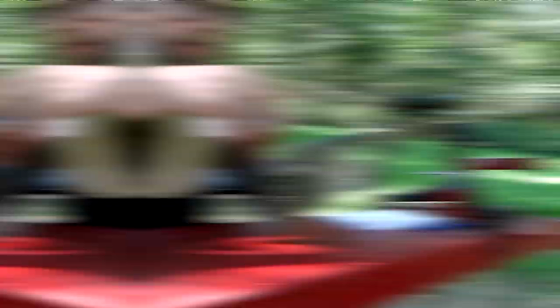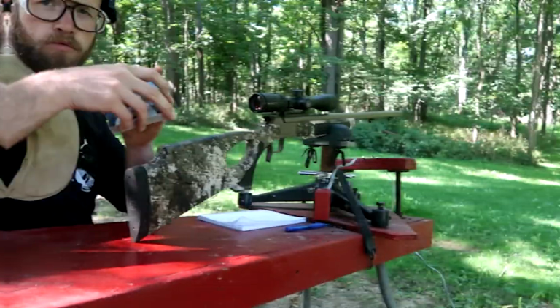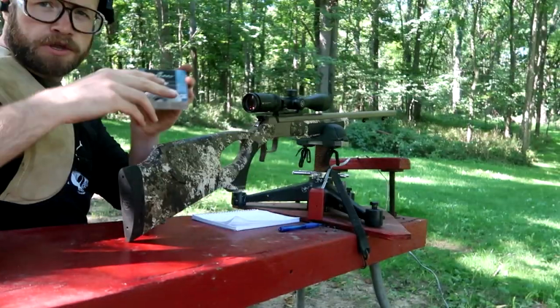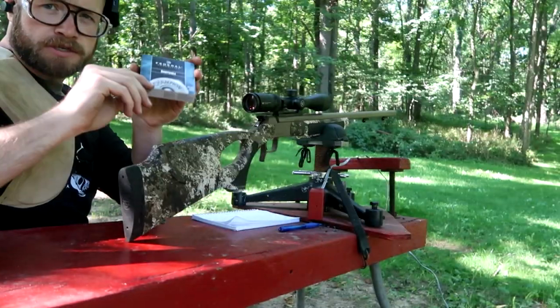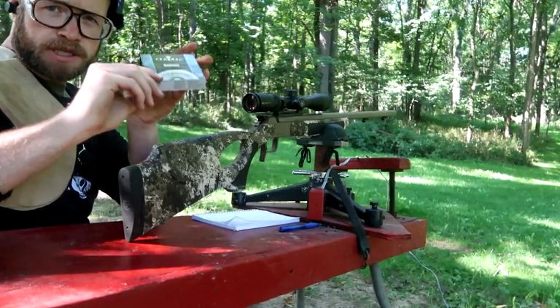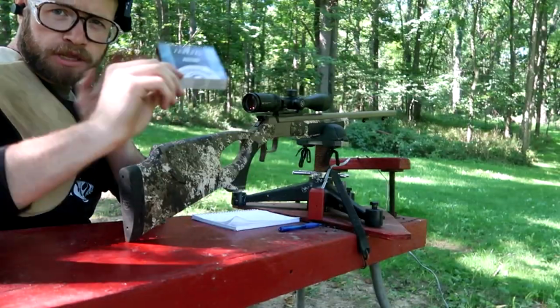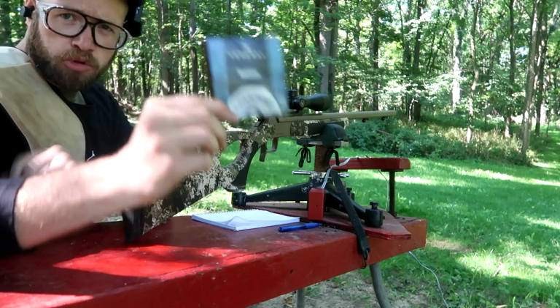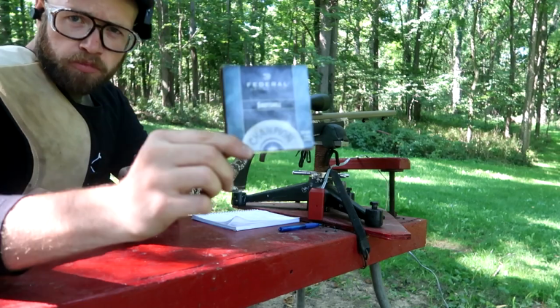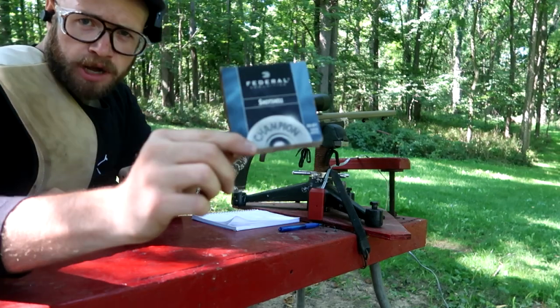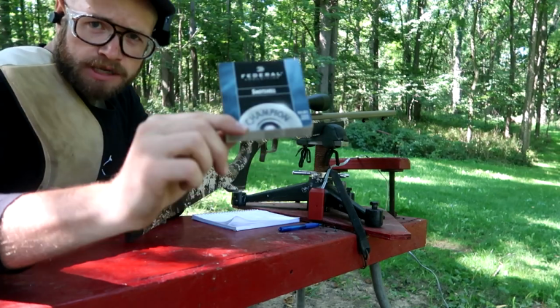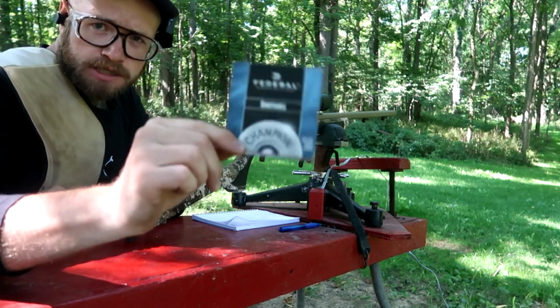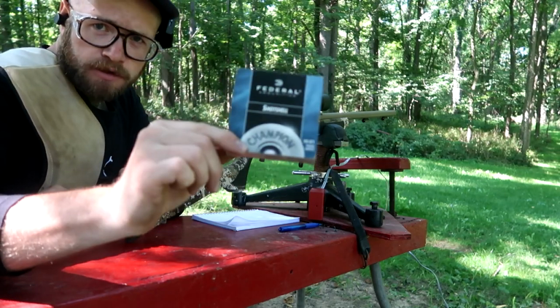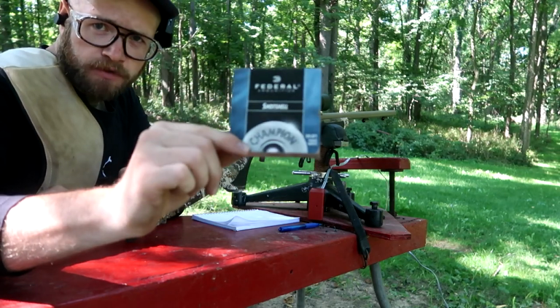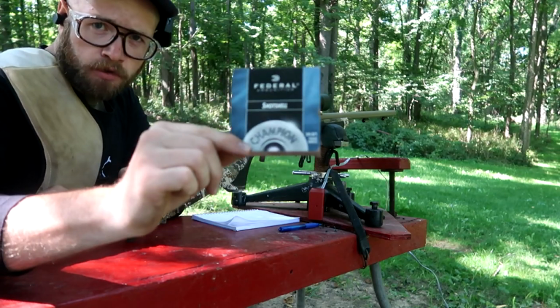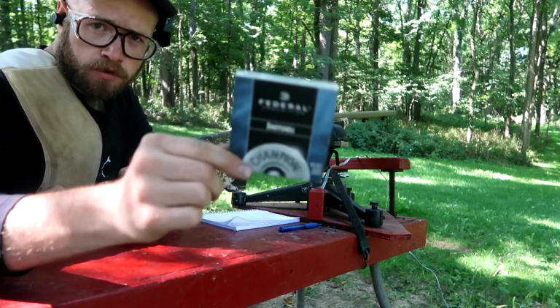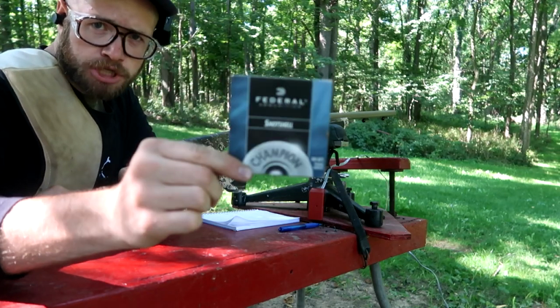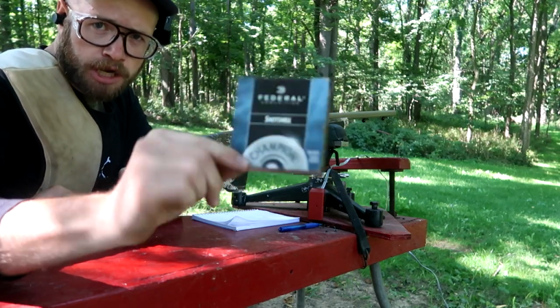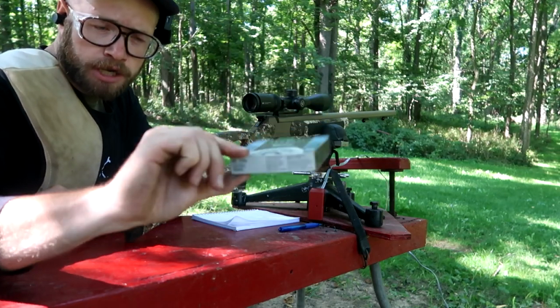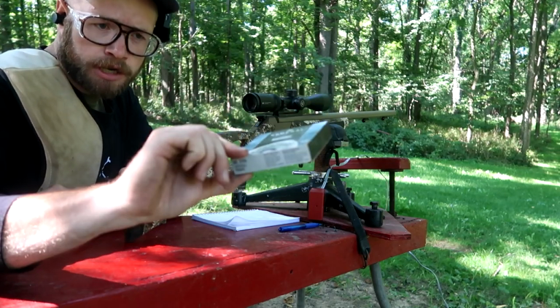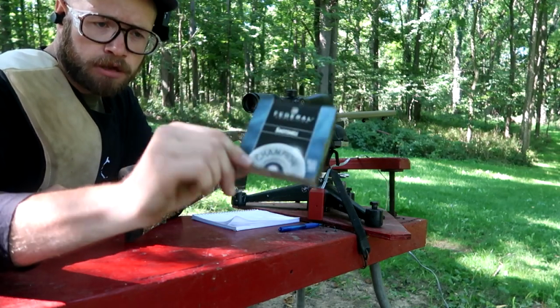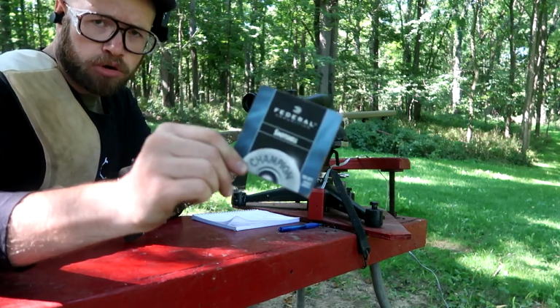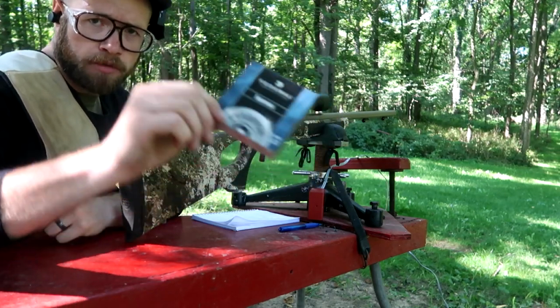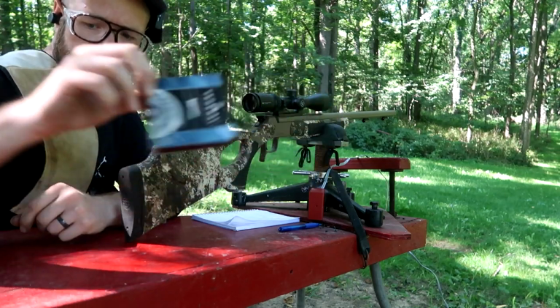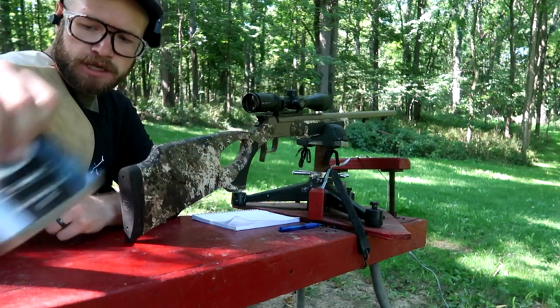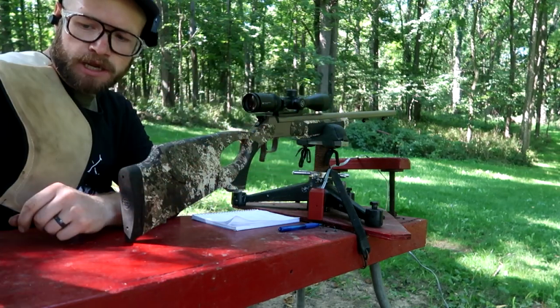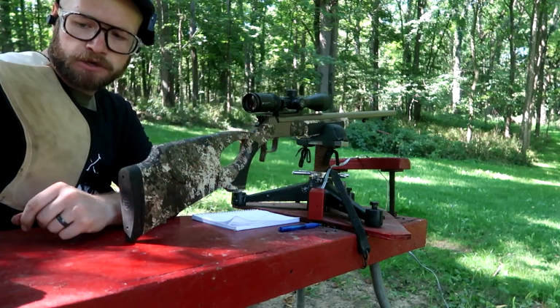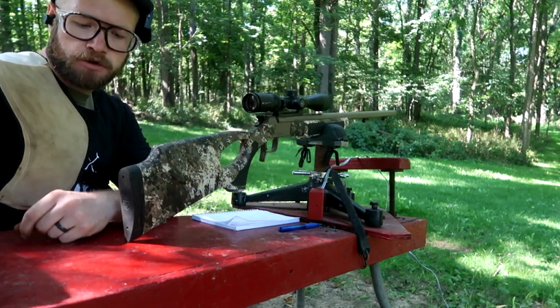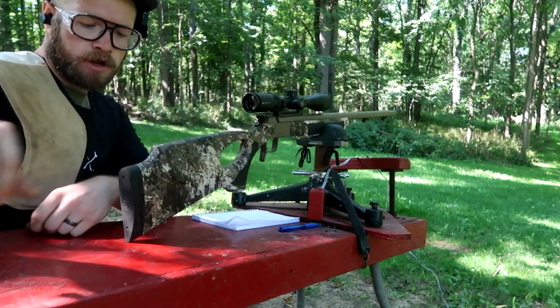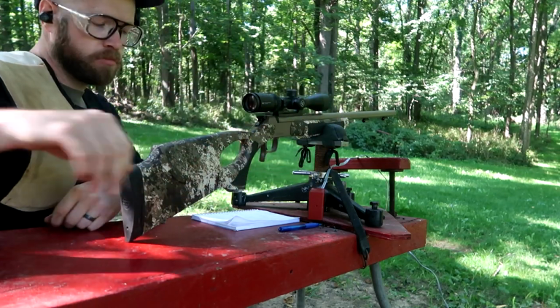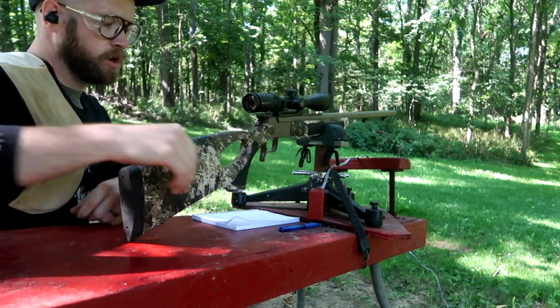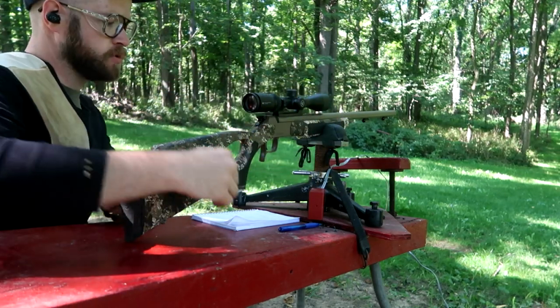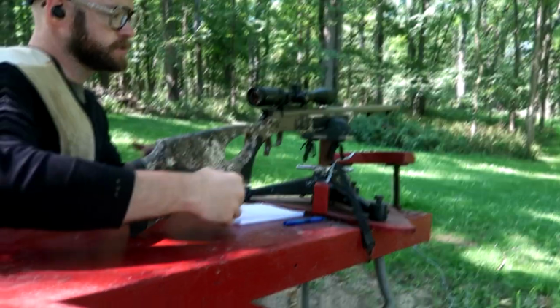We're using the Blue Box Federal Shotgun Primers today — they're .209 primers.